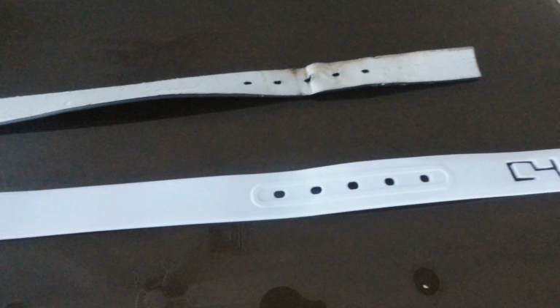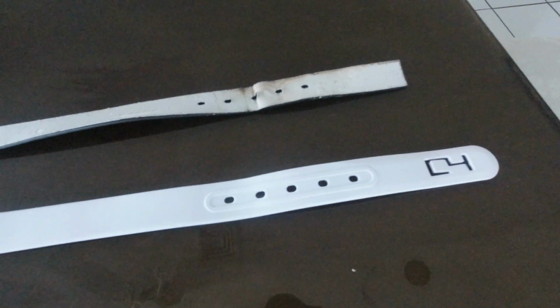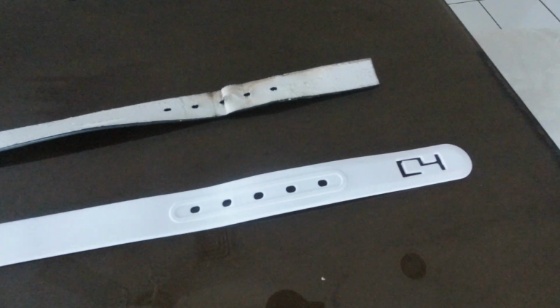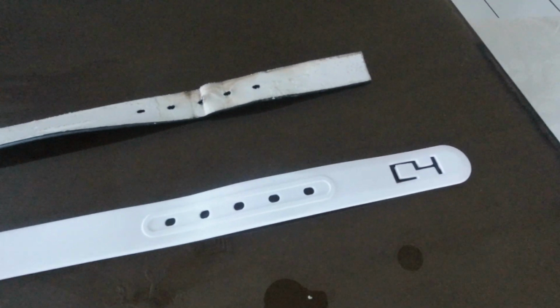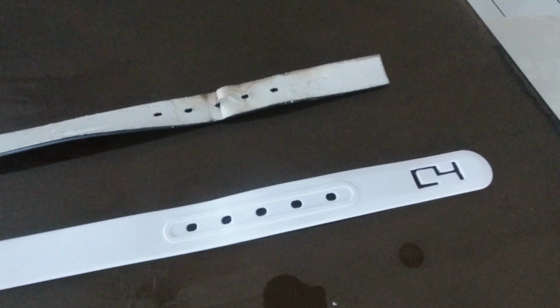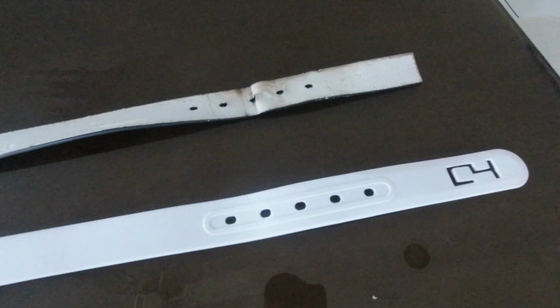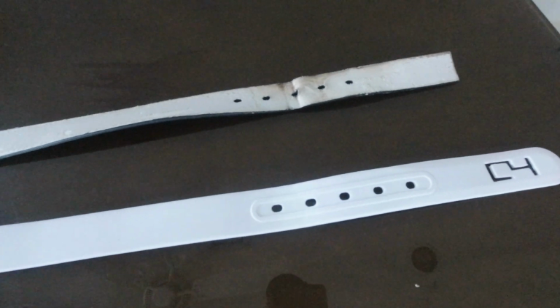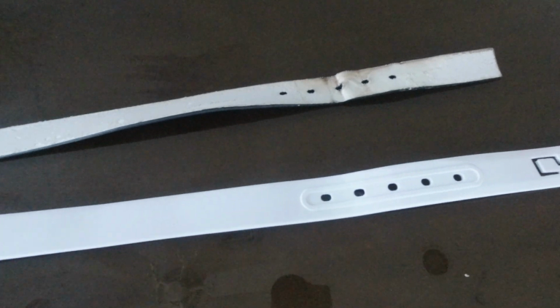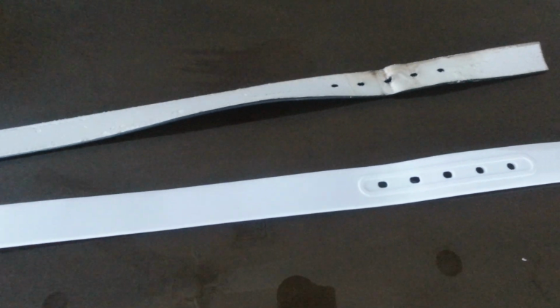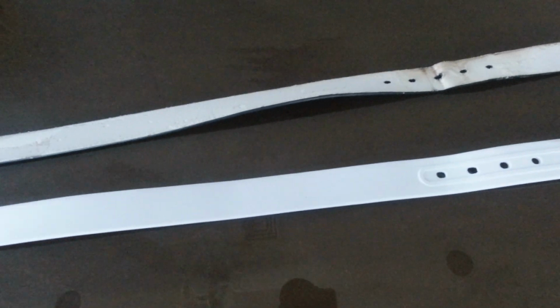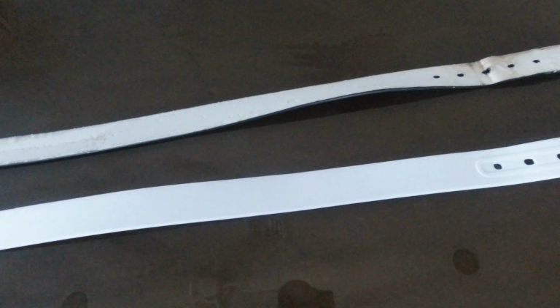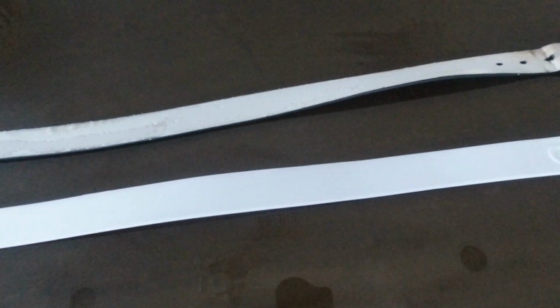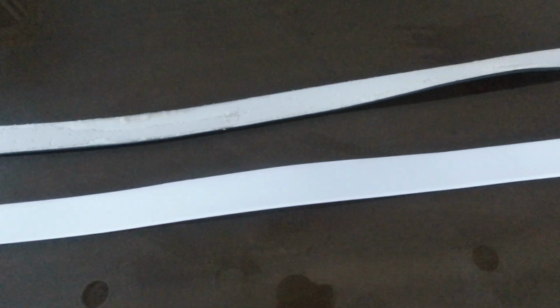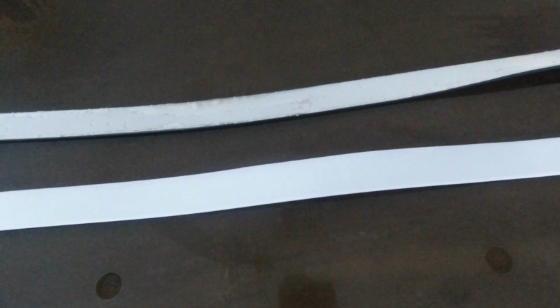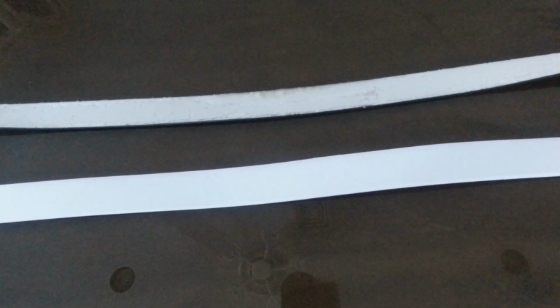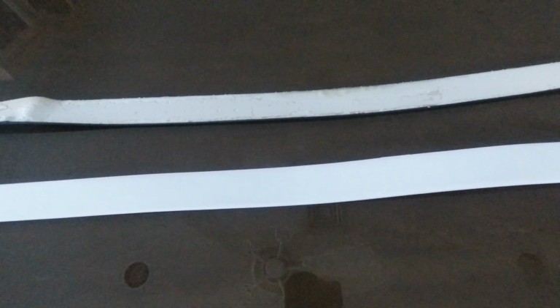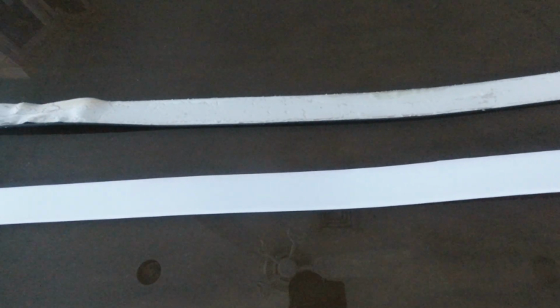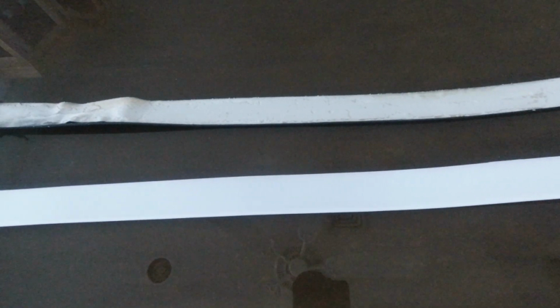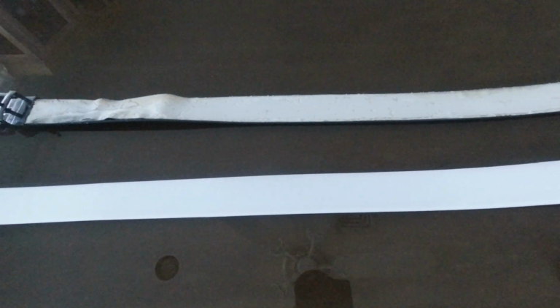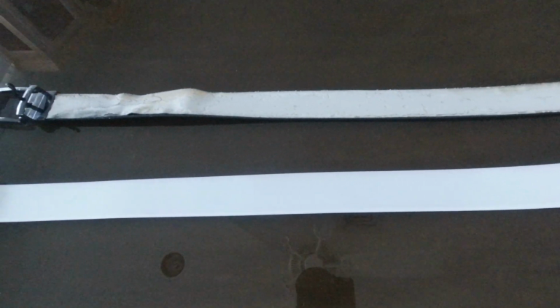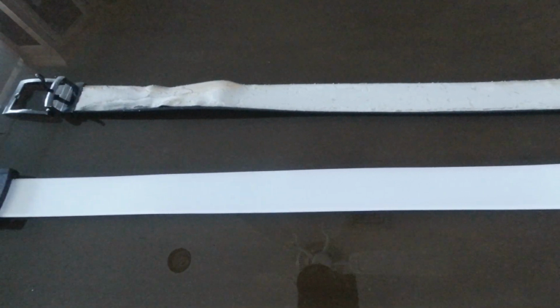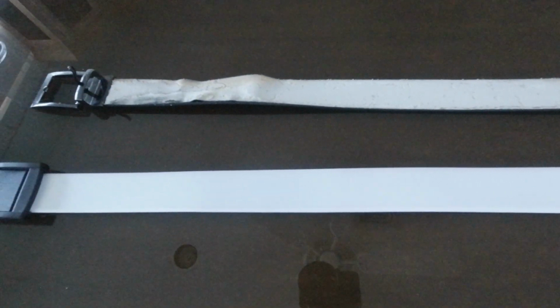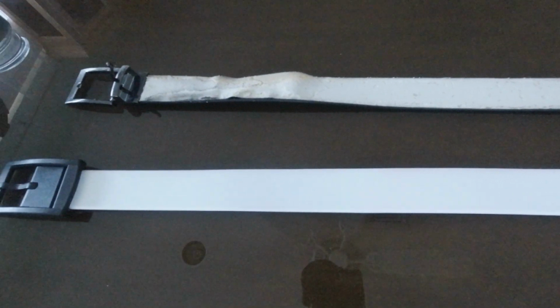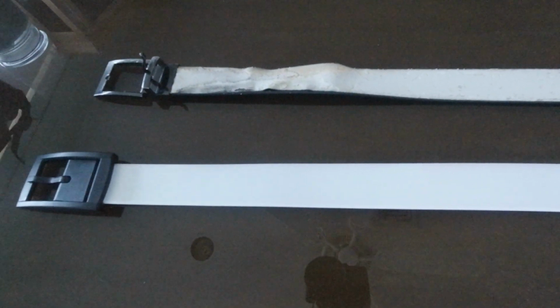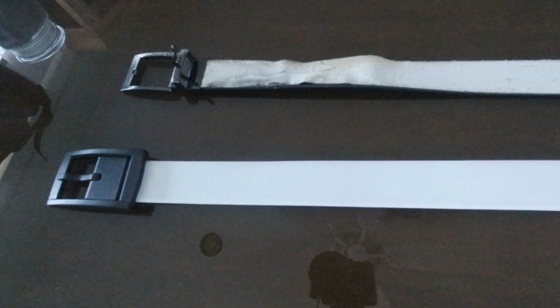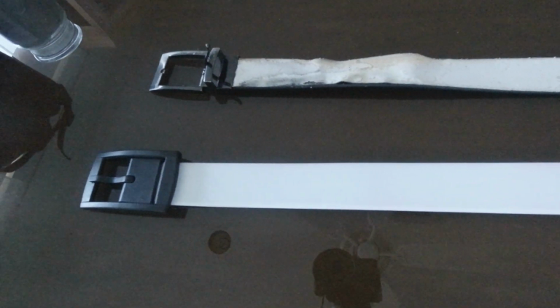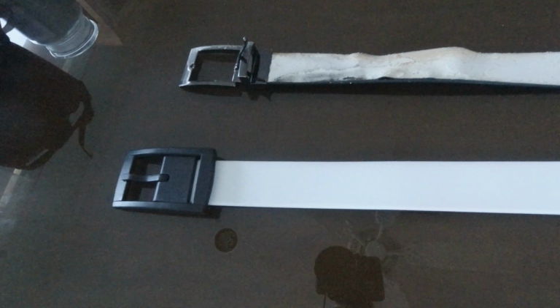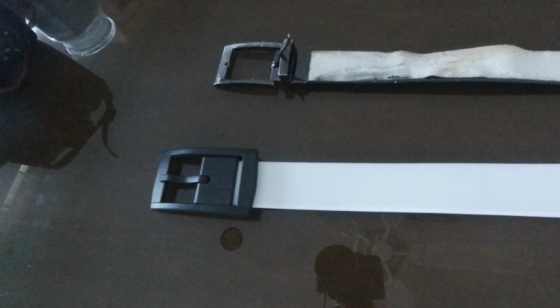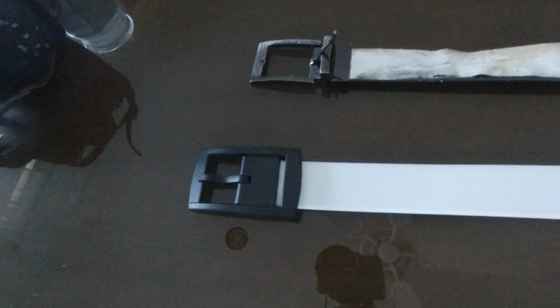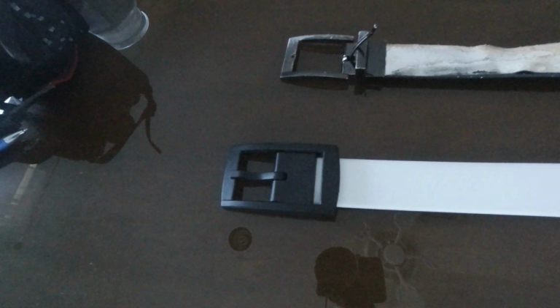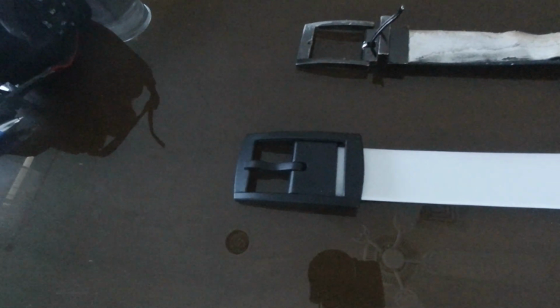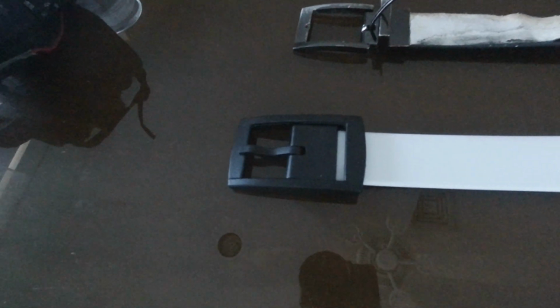It's not affected by sweat or water. You can go swimming with it. So this is gonna be my new go-to belt.